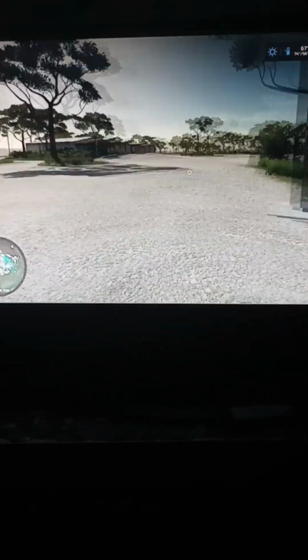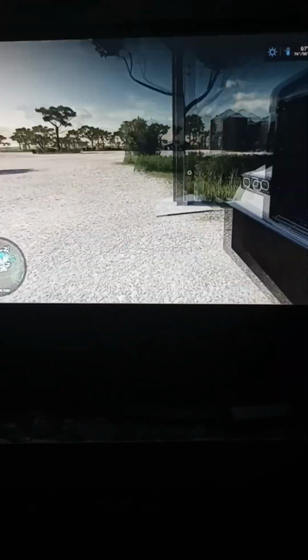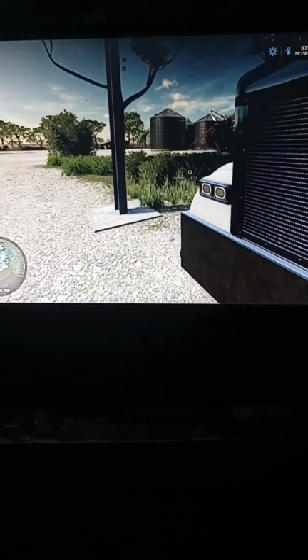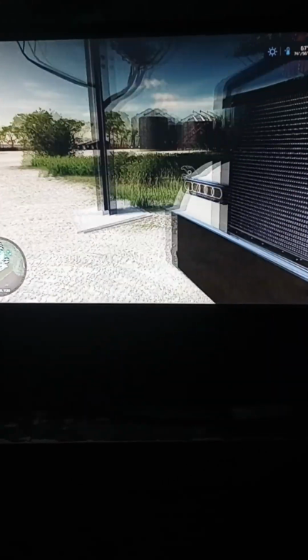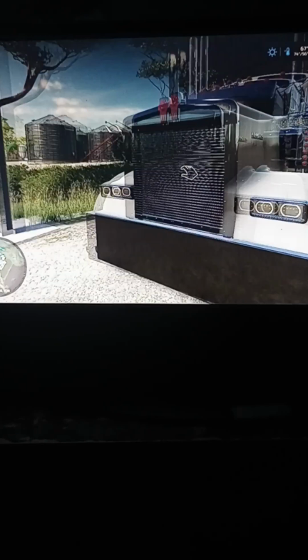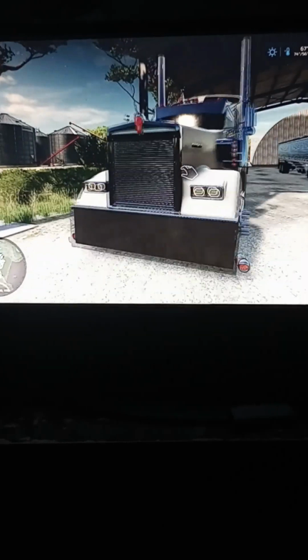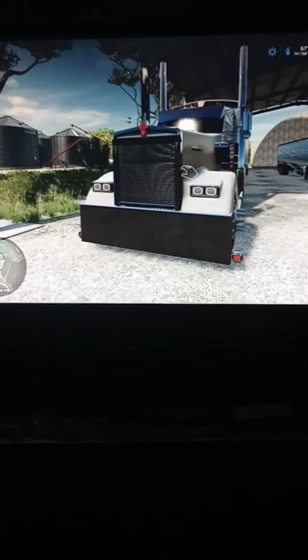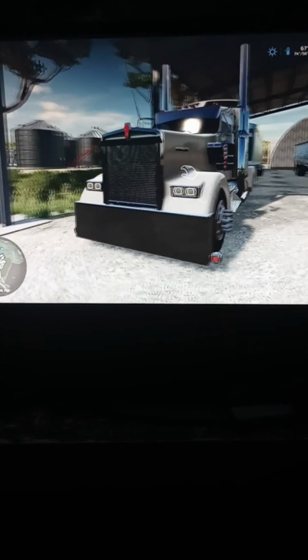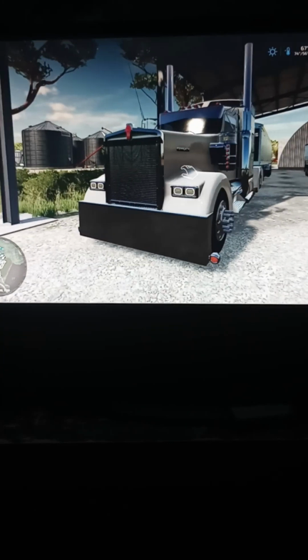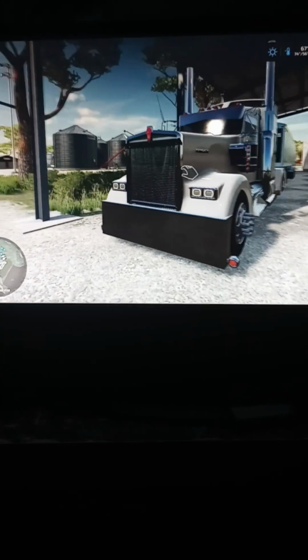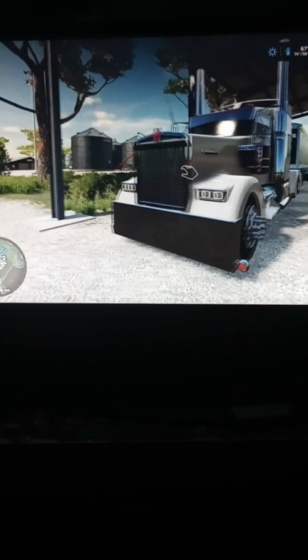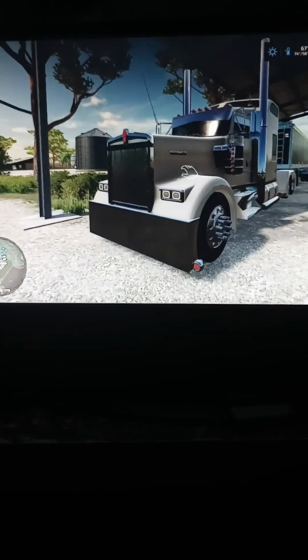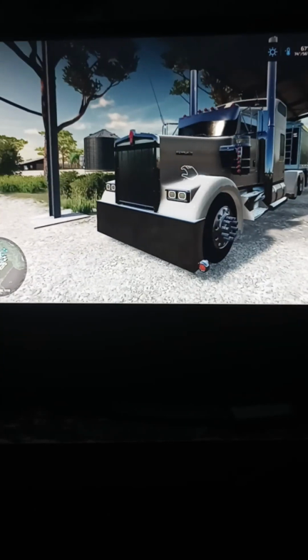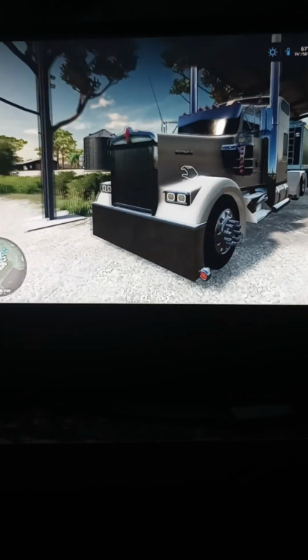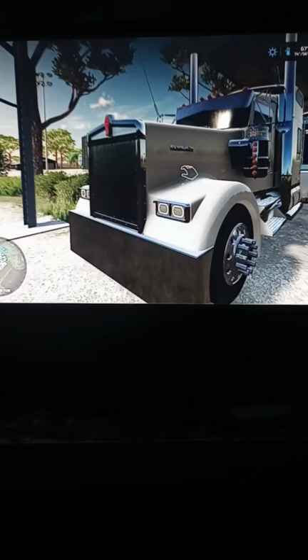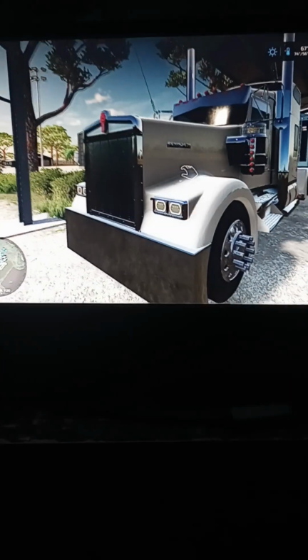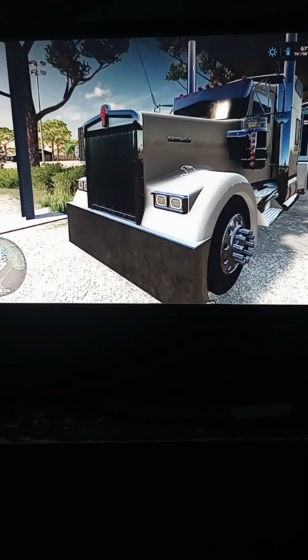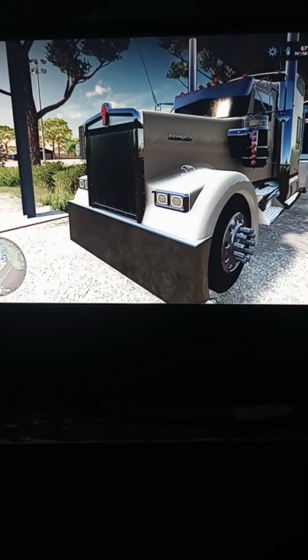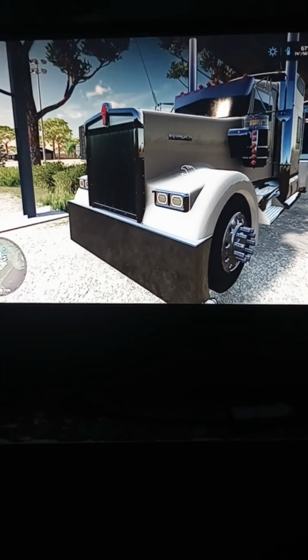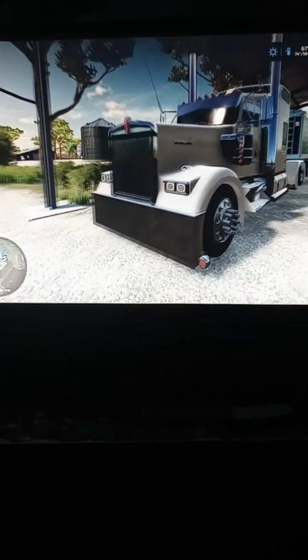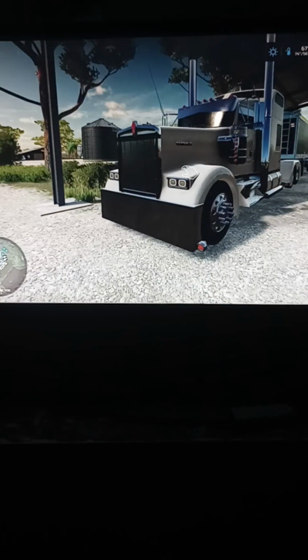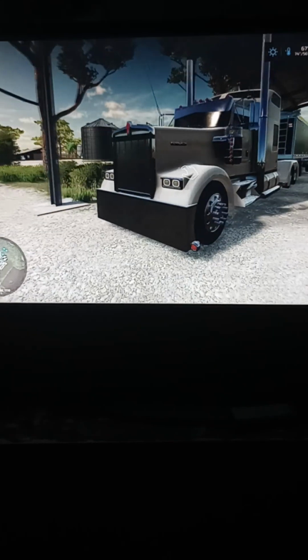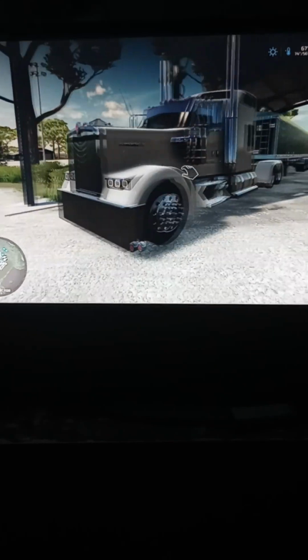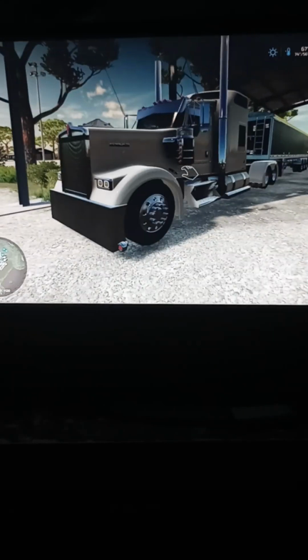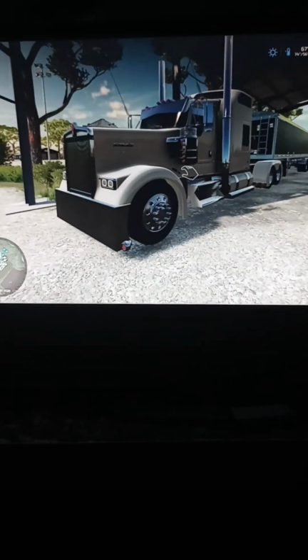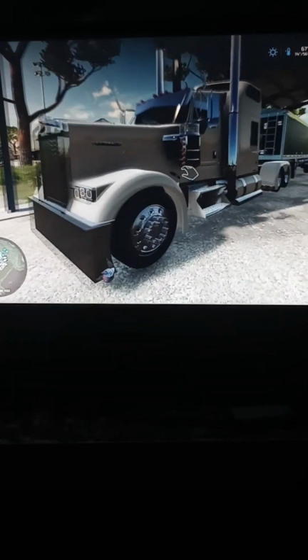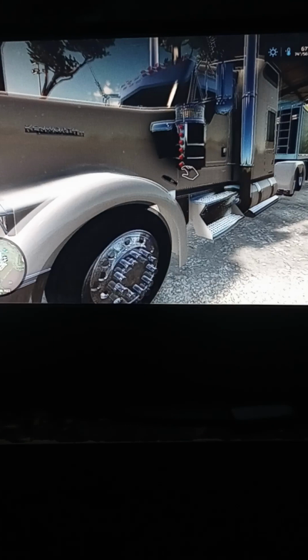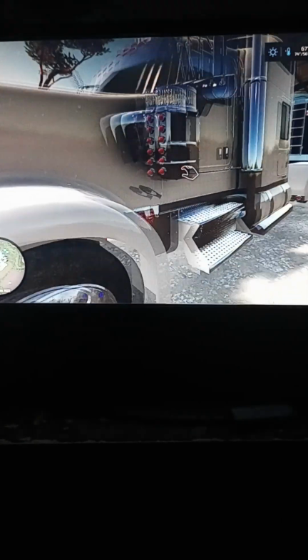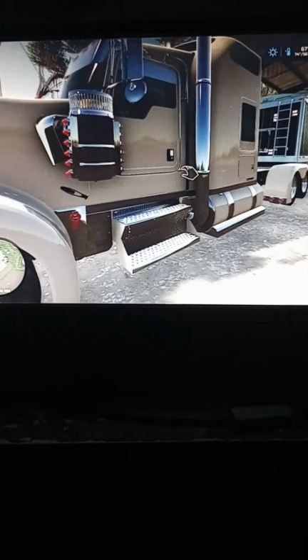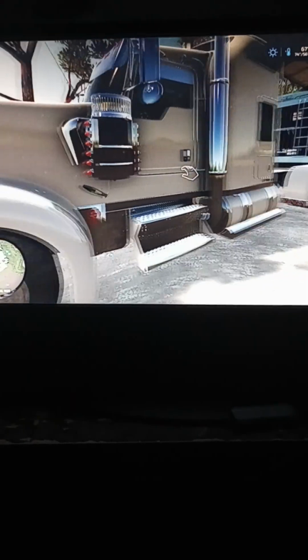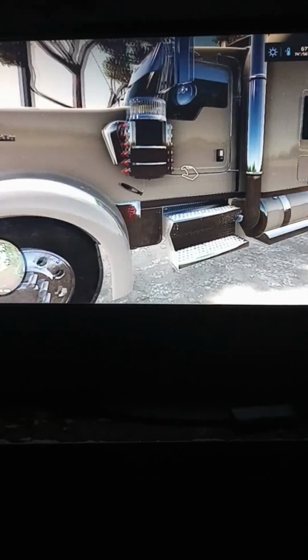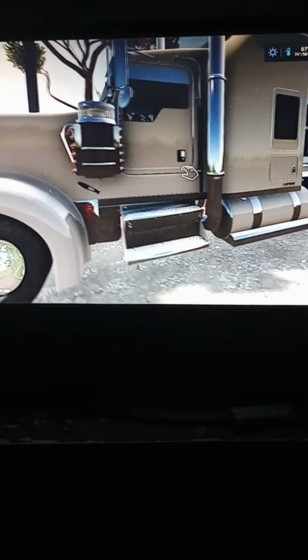This truck right here is the Kenworth W900 Custom, and it's from The Expendables. I haven't put that many hours on it.